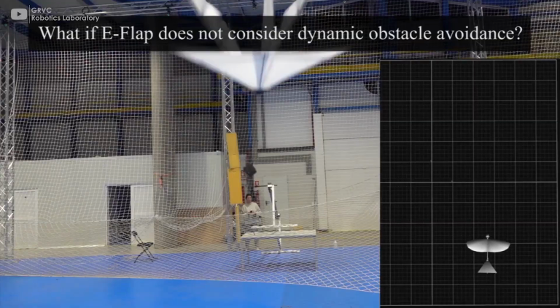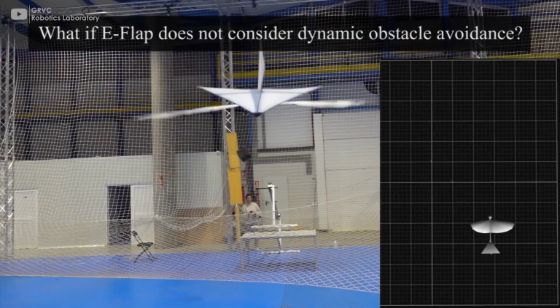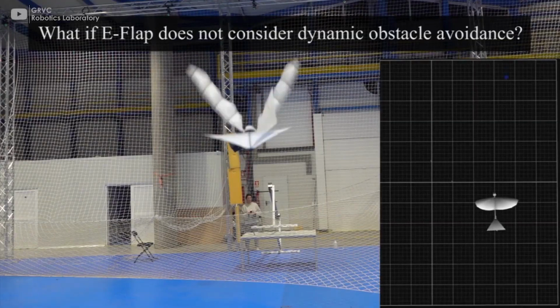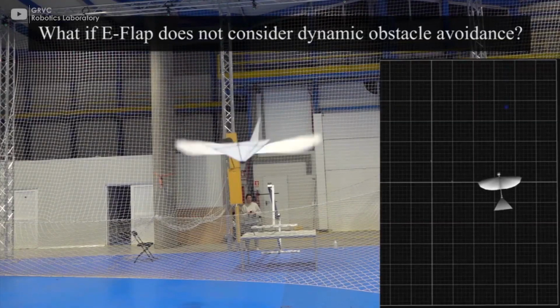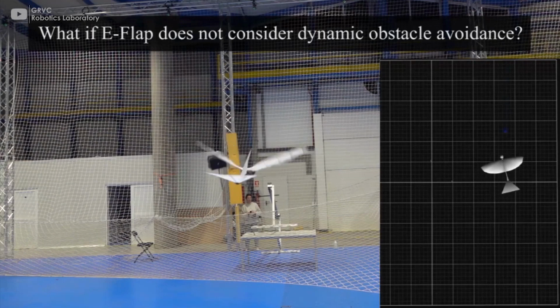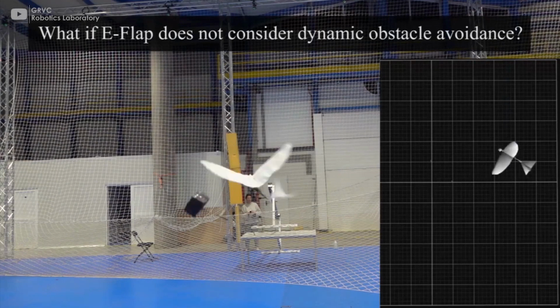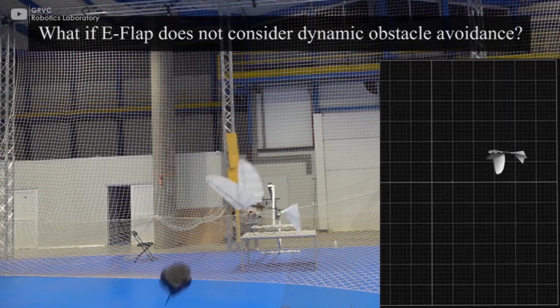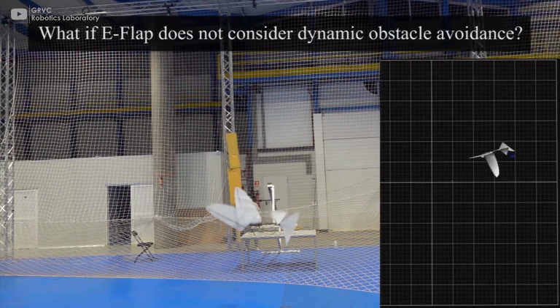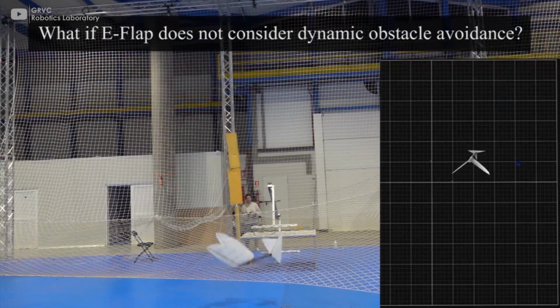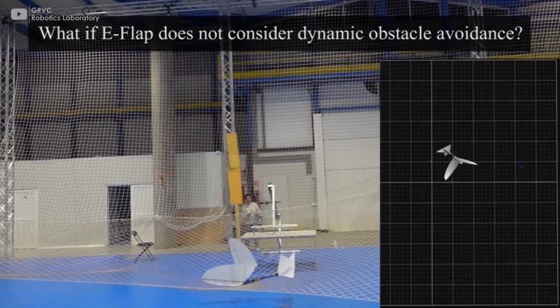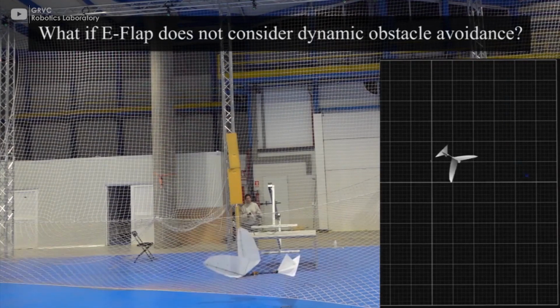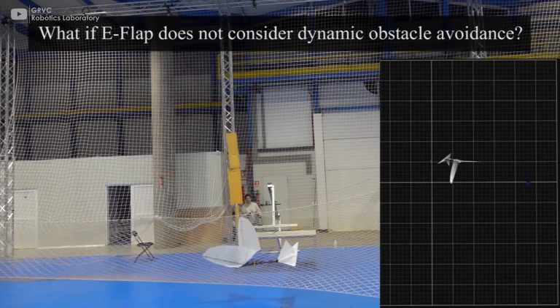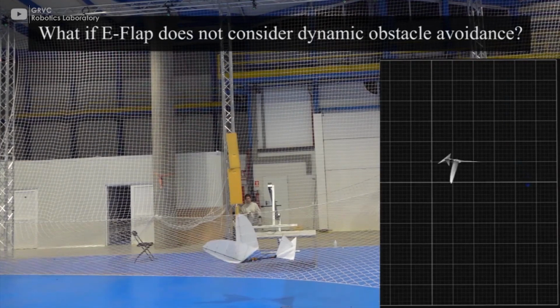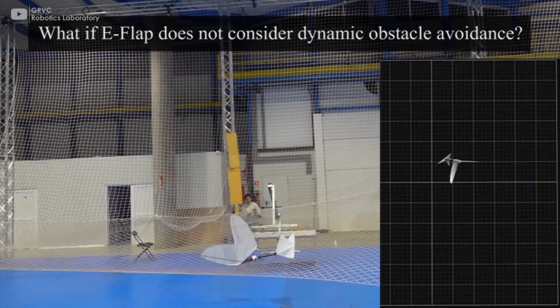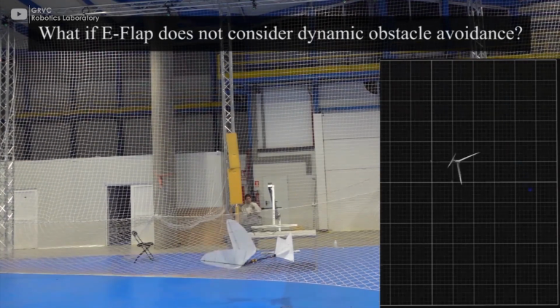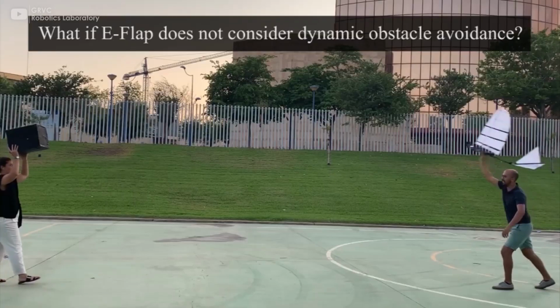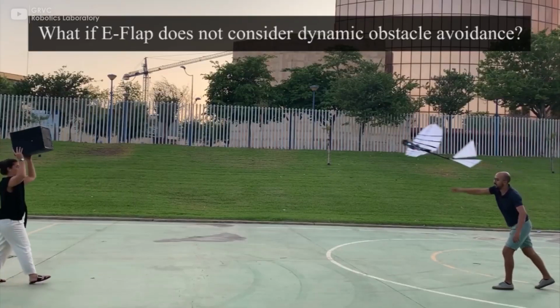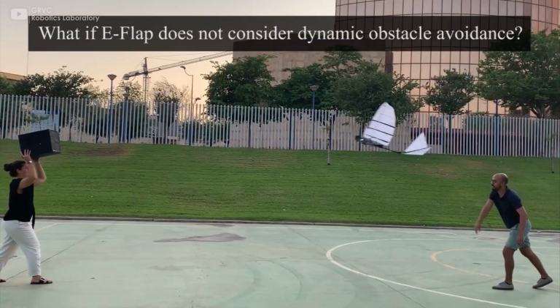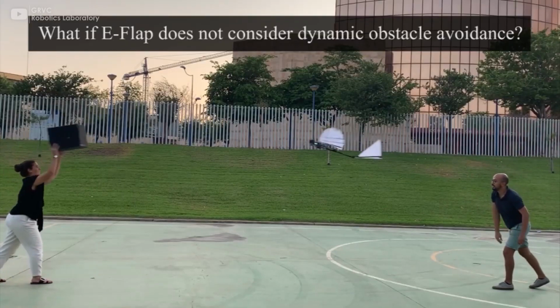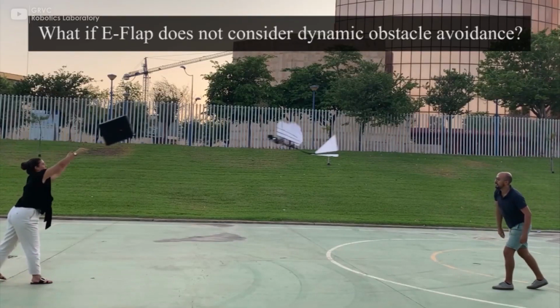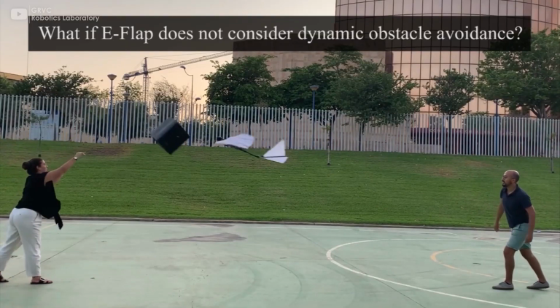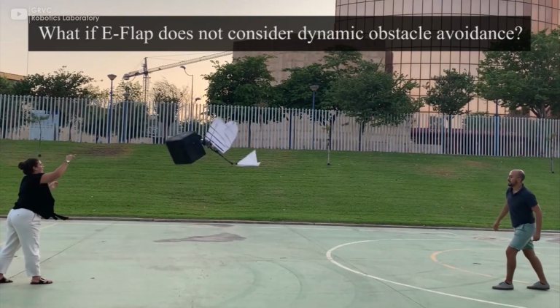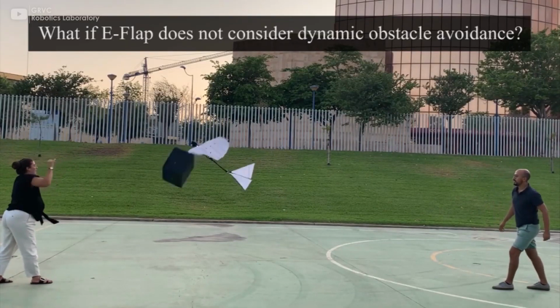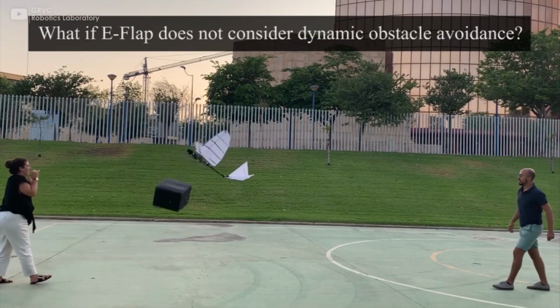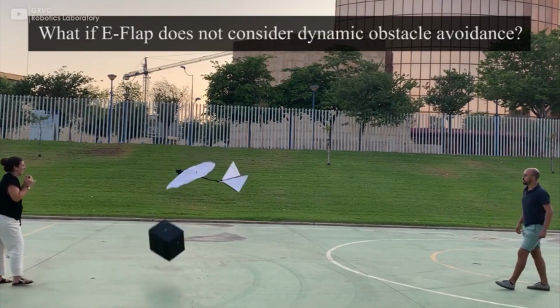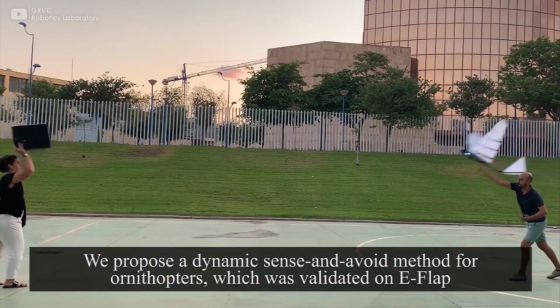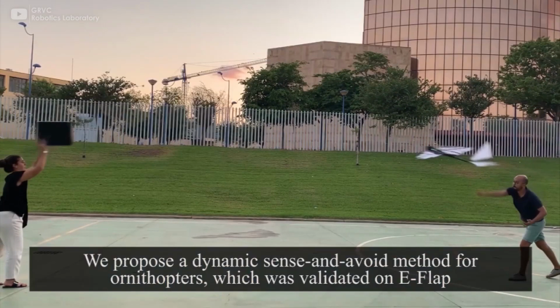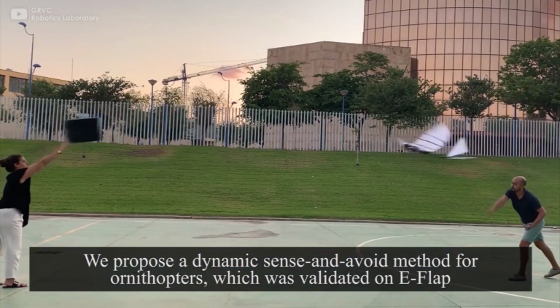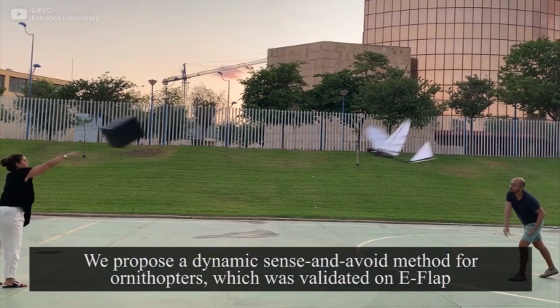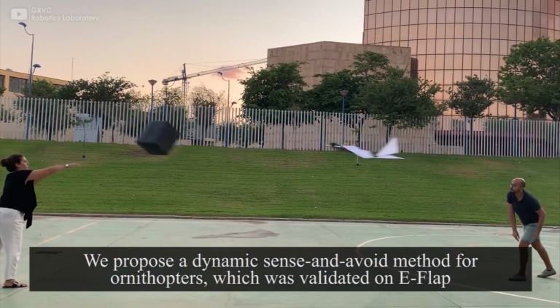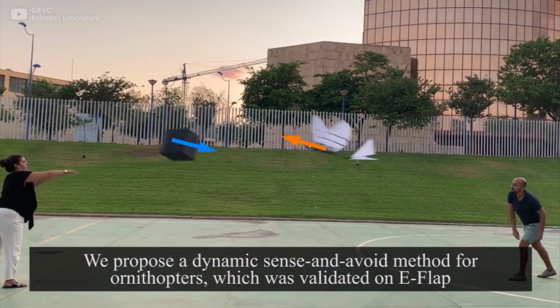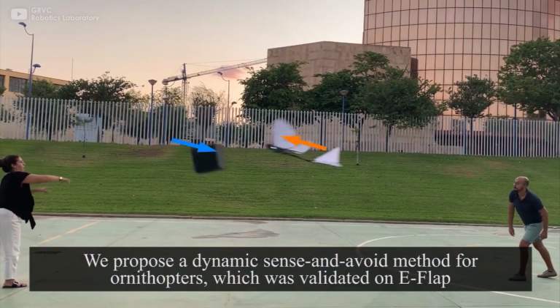Charged with a perception module, the robot is capable of taking maneuvers based on the environment and the task assigned.